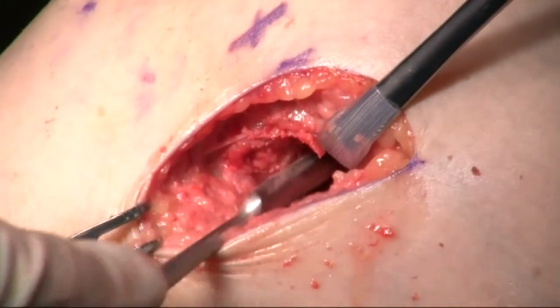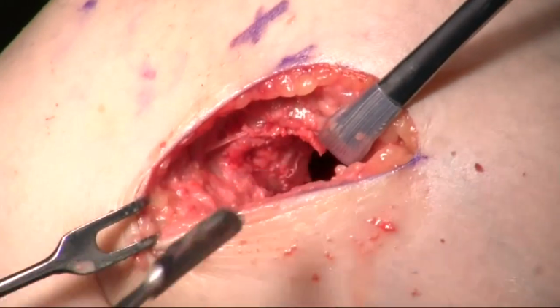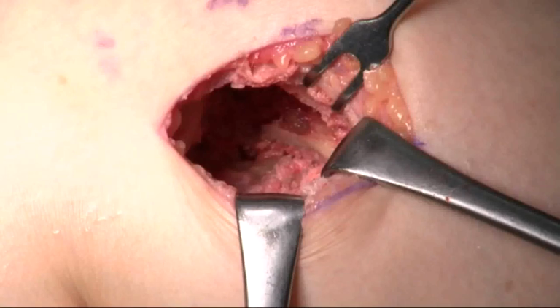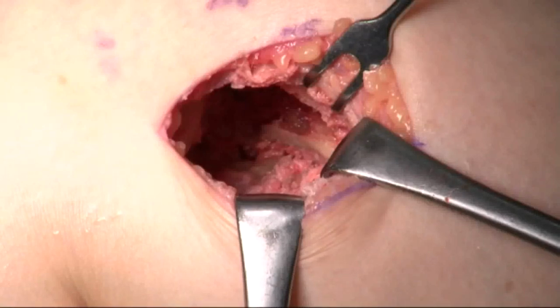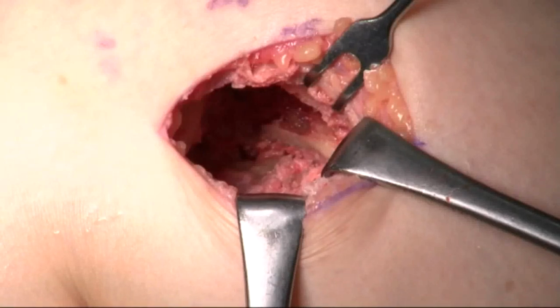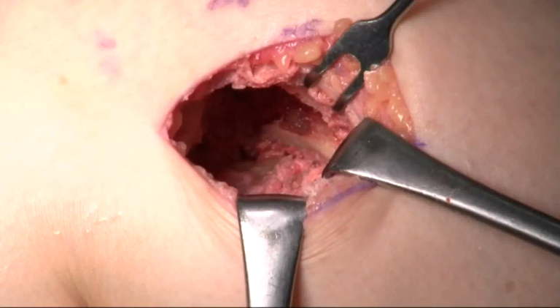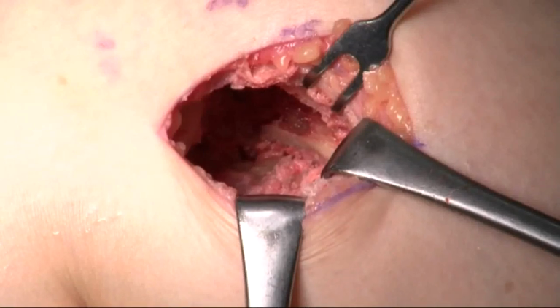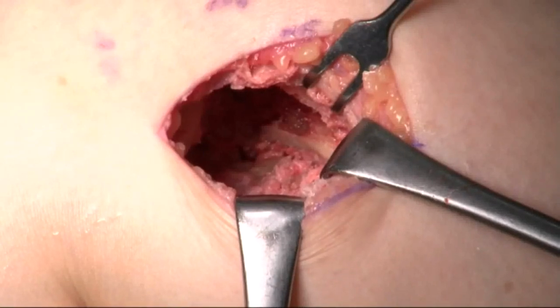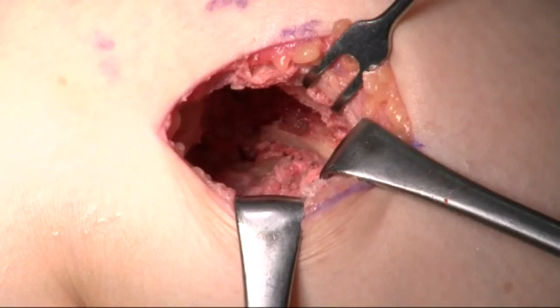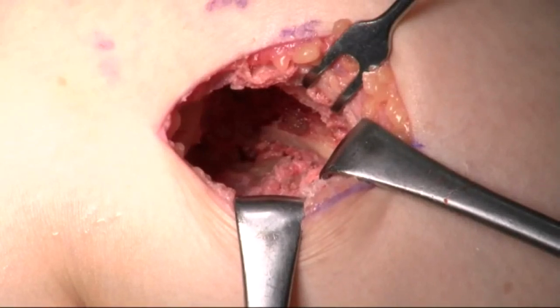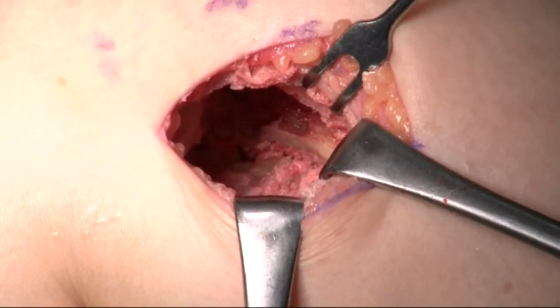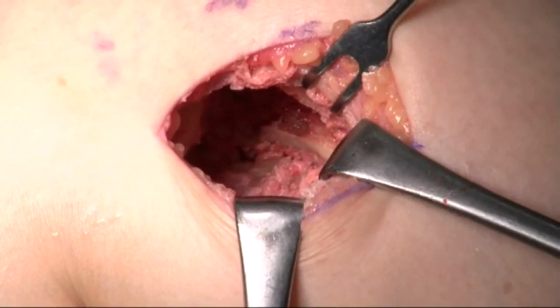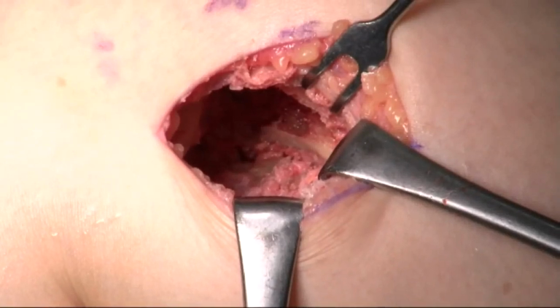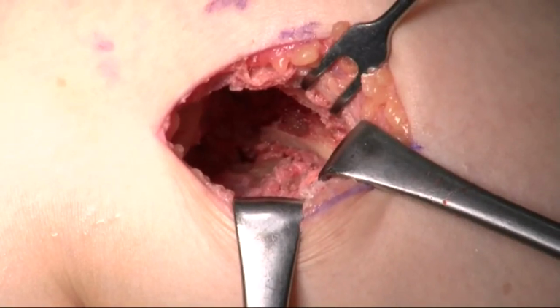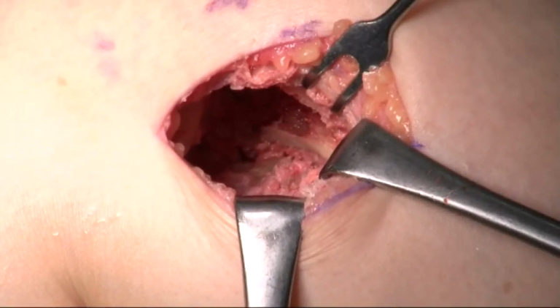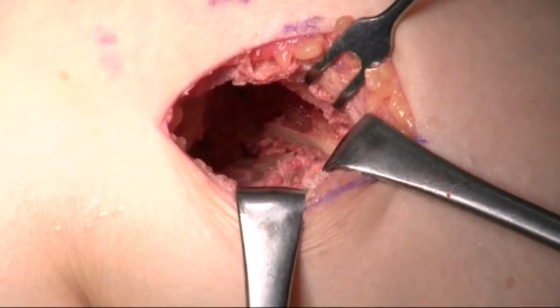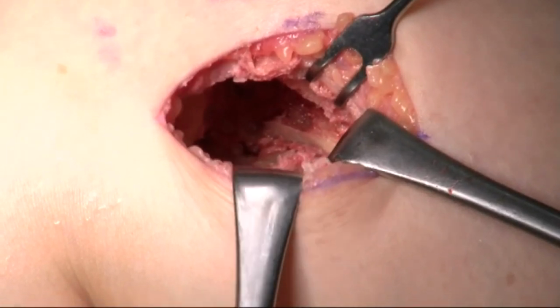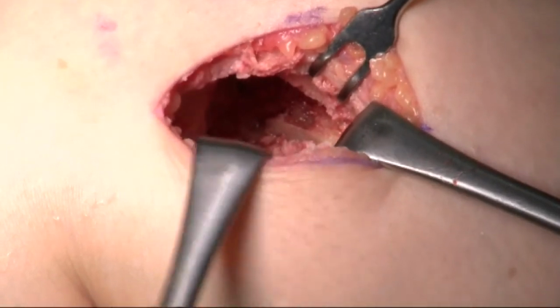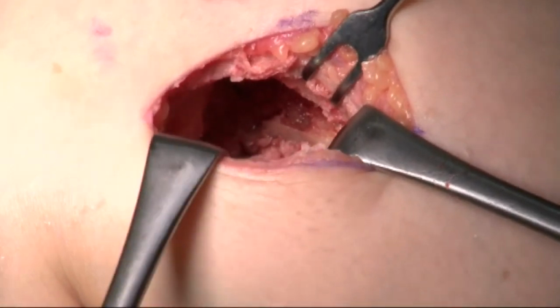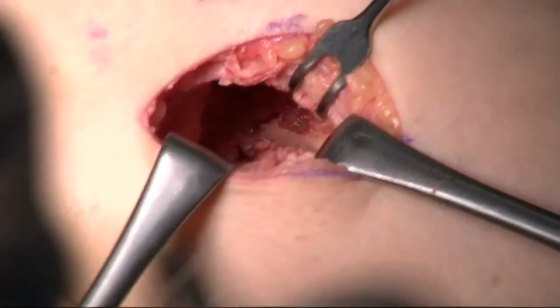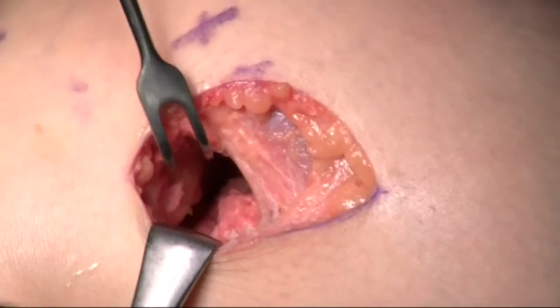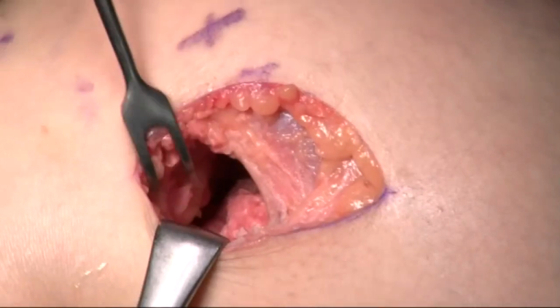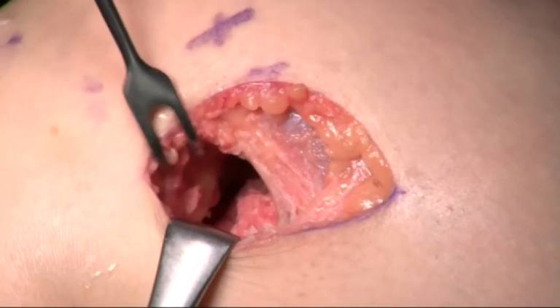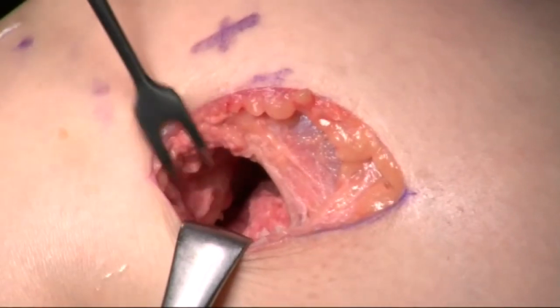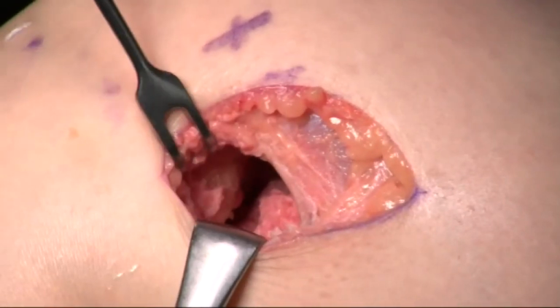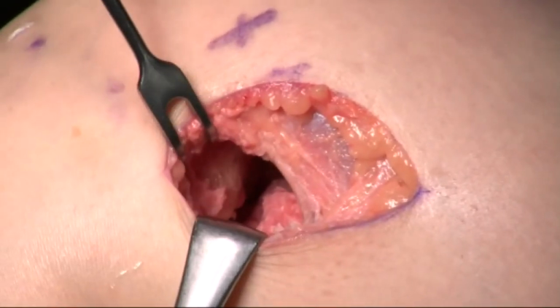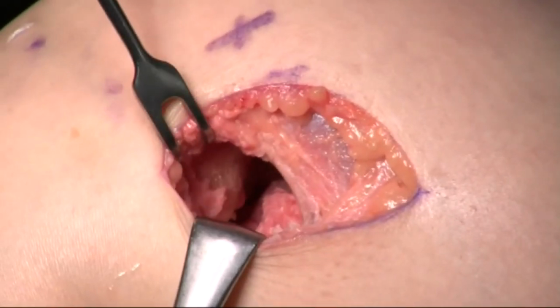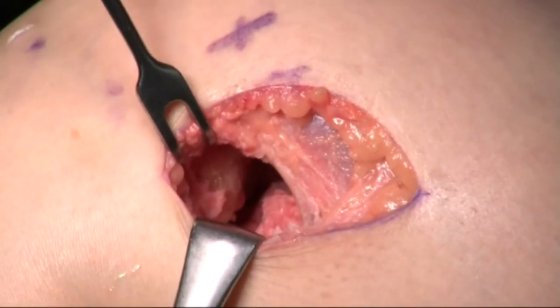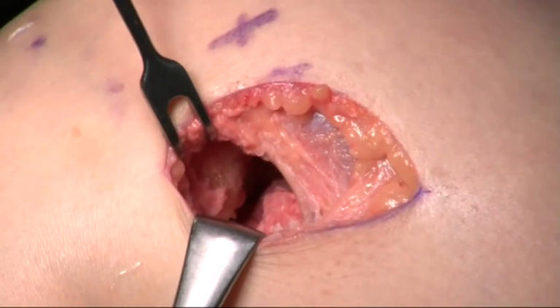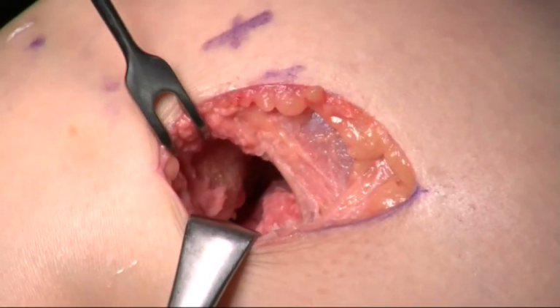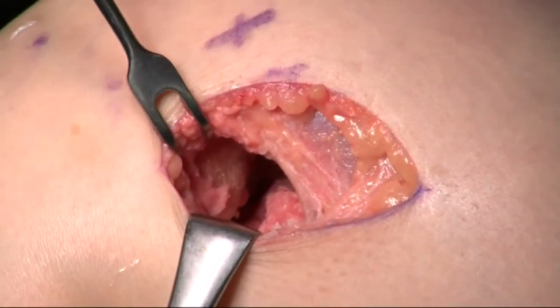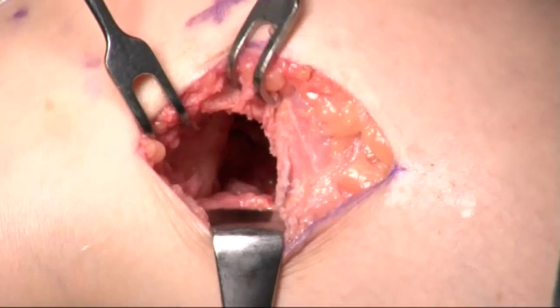Part of the posterosuperior articular cartilage needs to be resected in almost every case when the alcove is made.